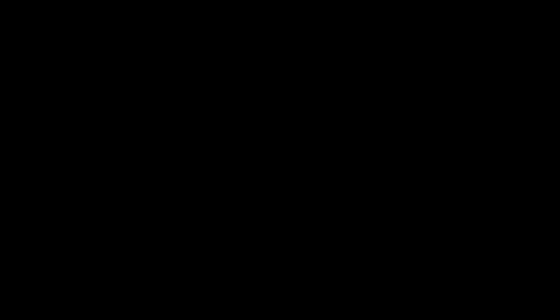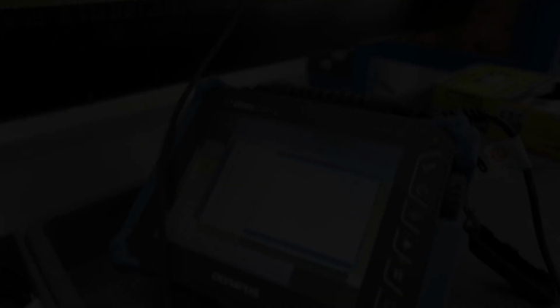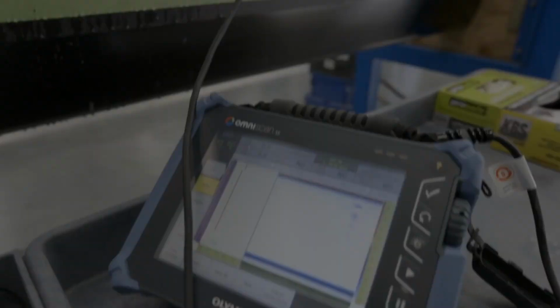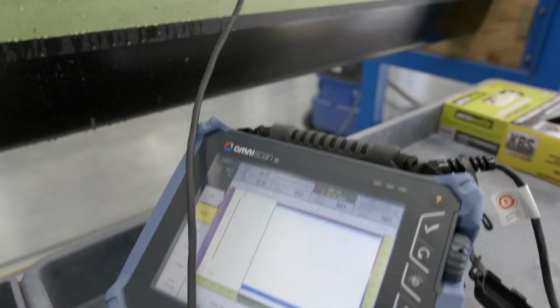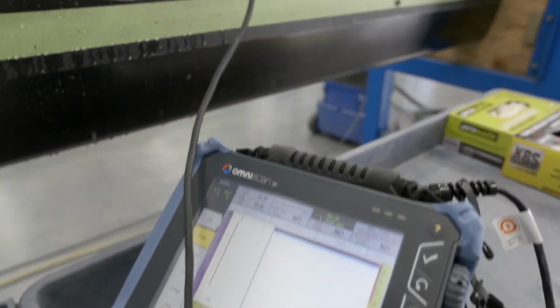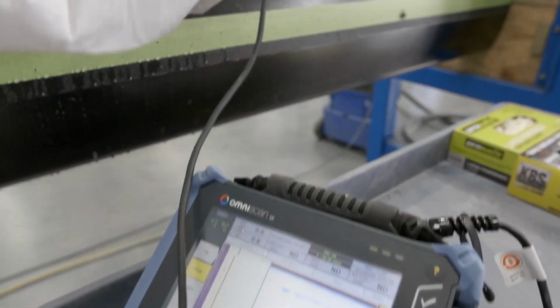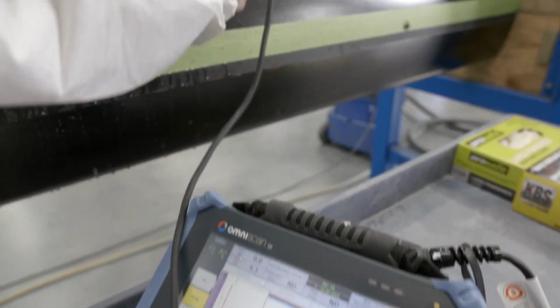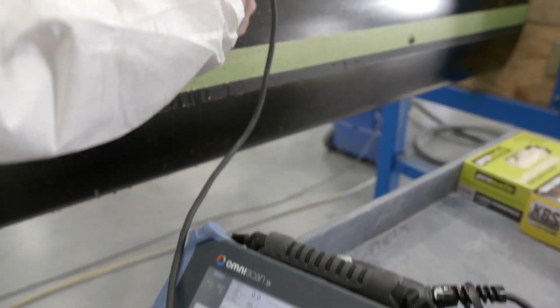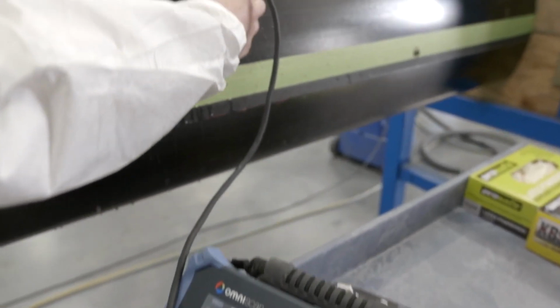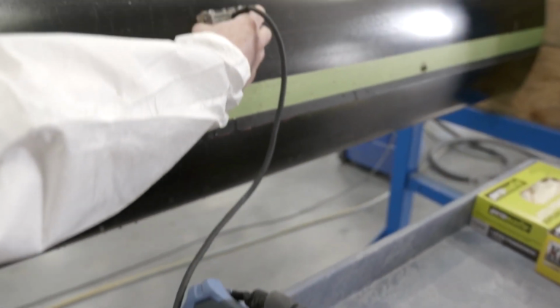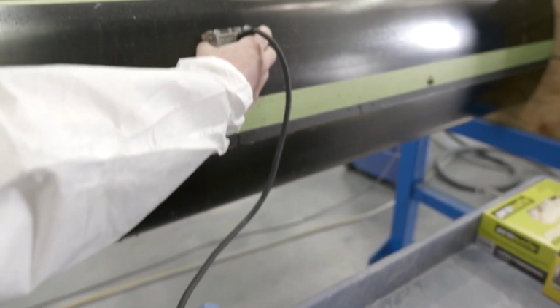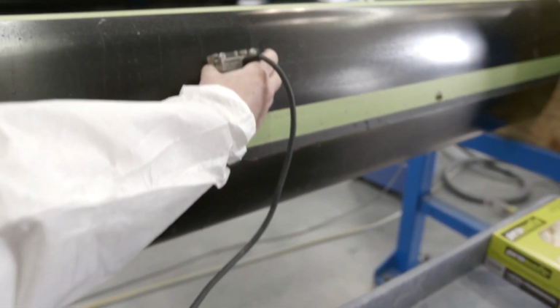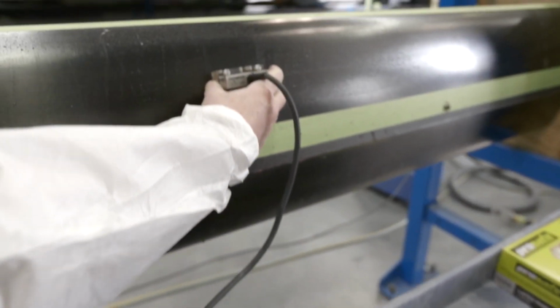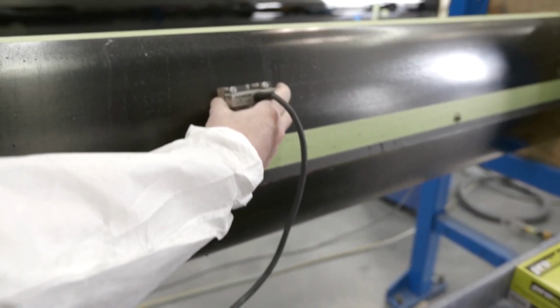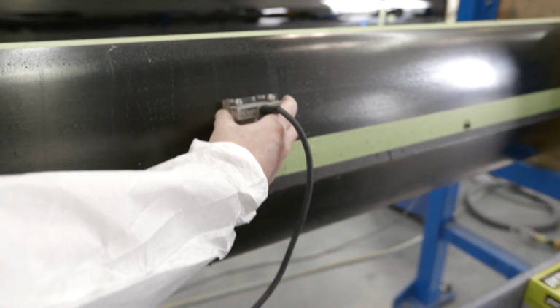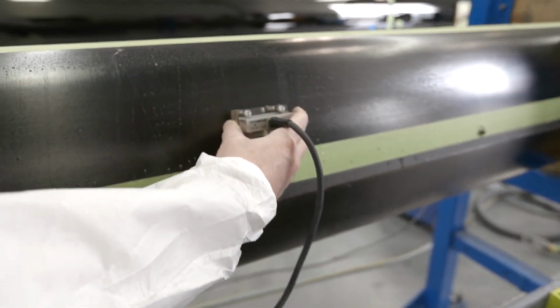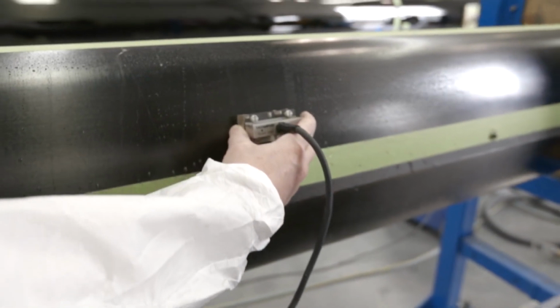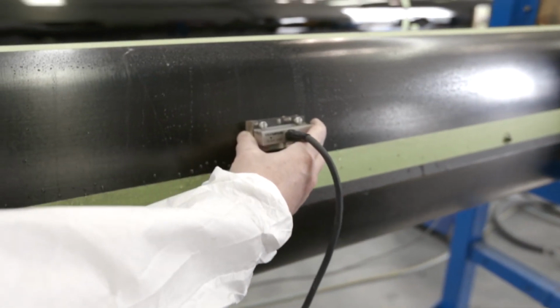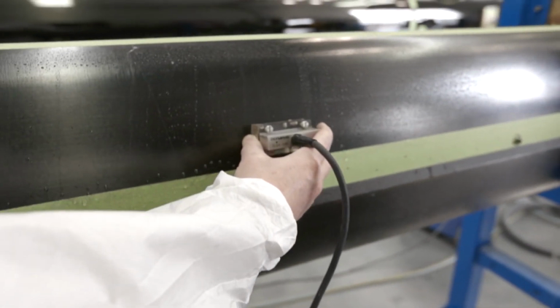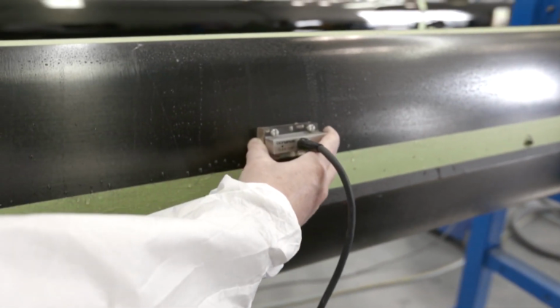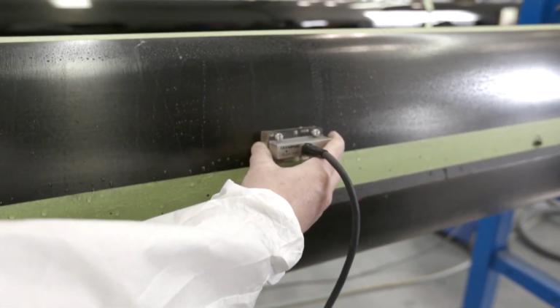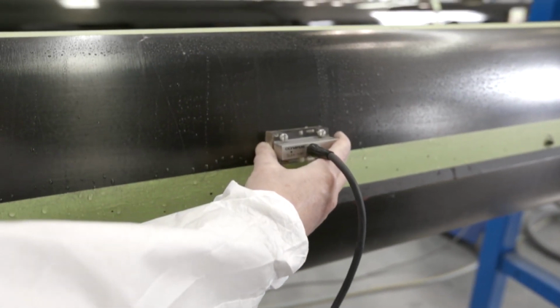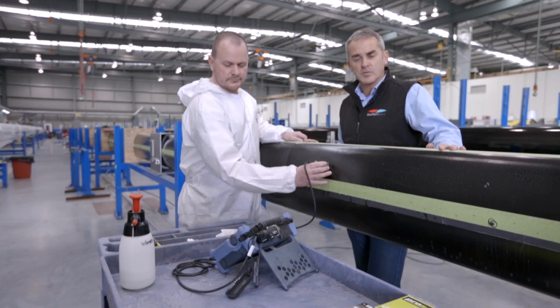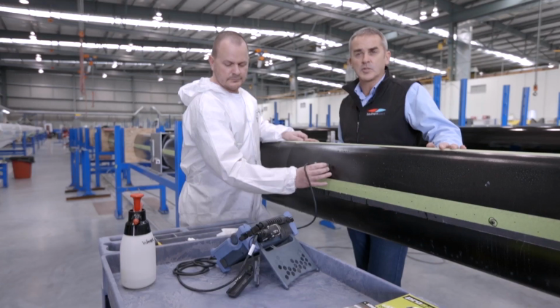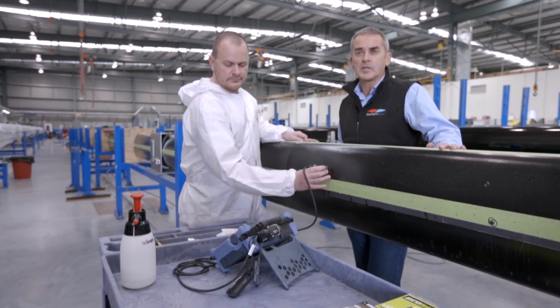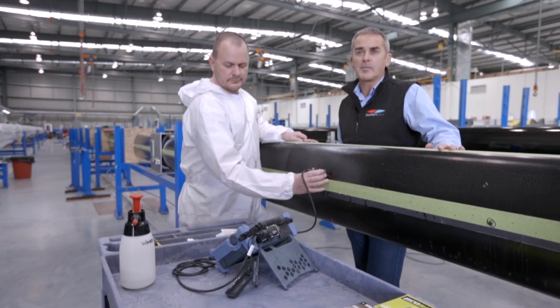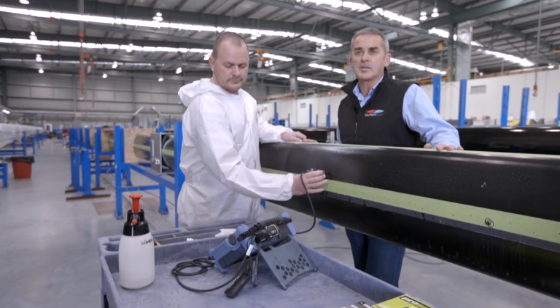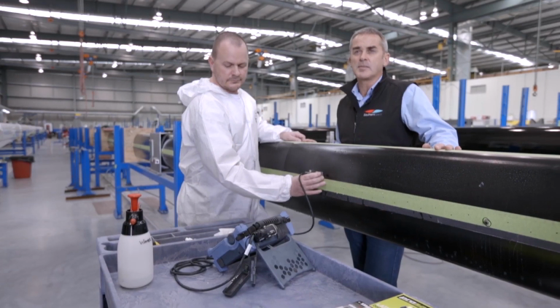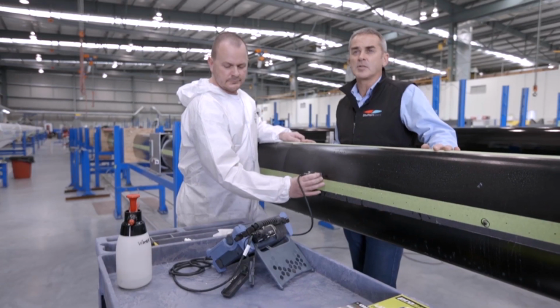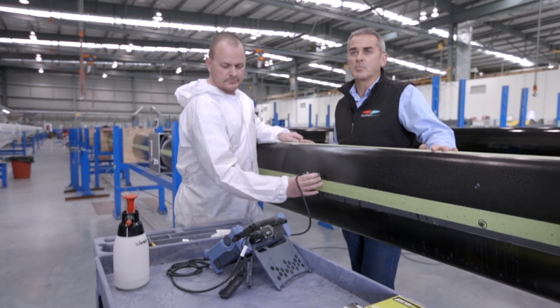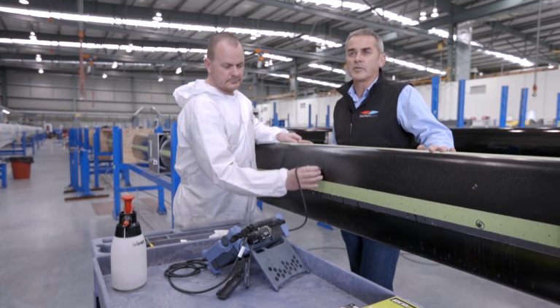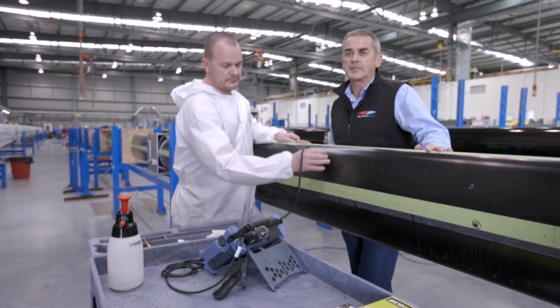Southern Spars ultrasounds all of our composite structures before they leave the factory to ensure the laminate is absolutely perfect.